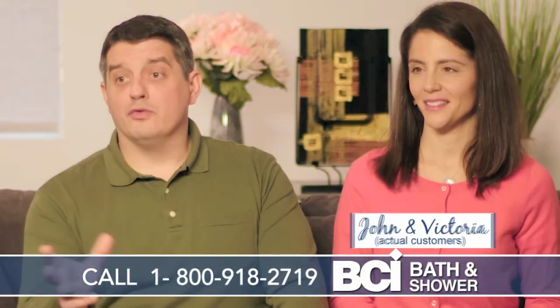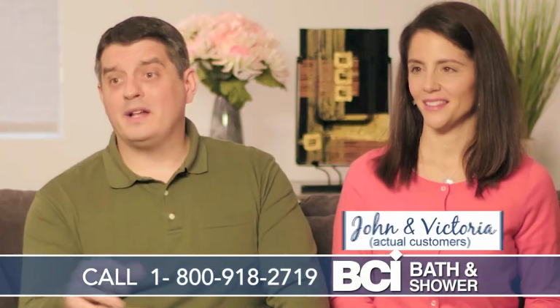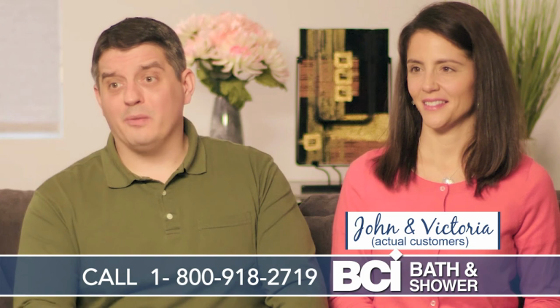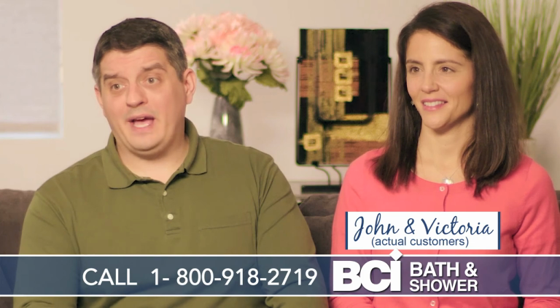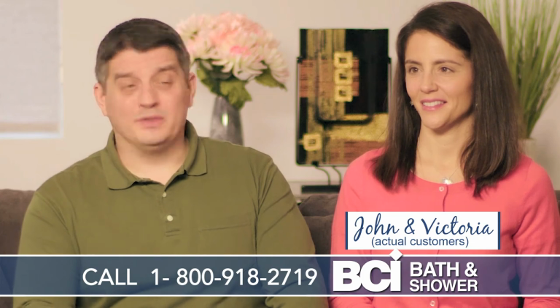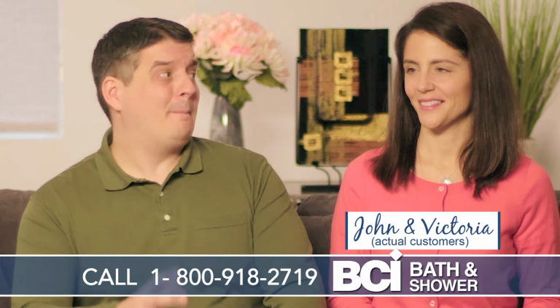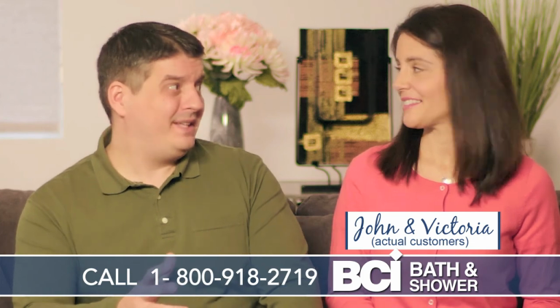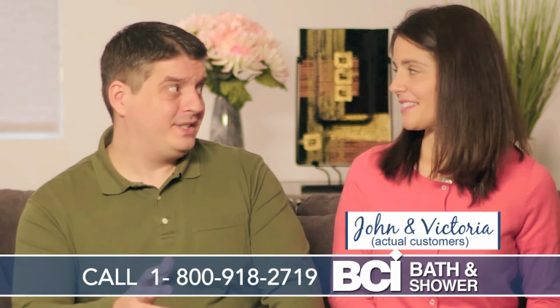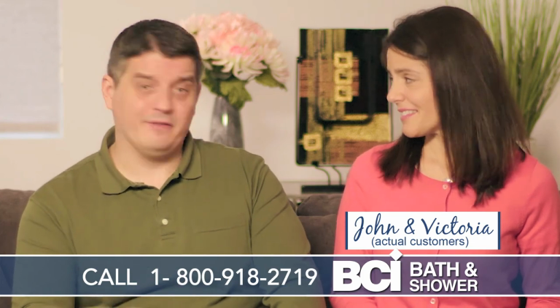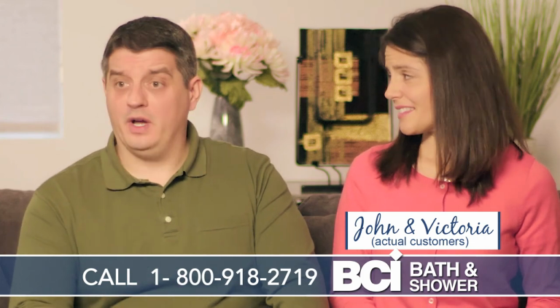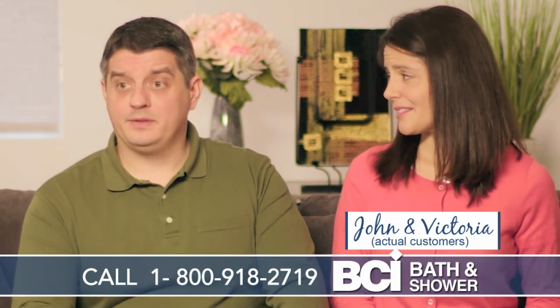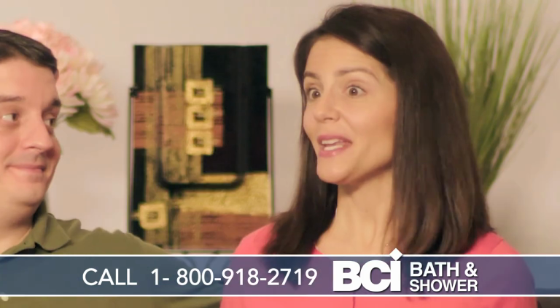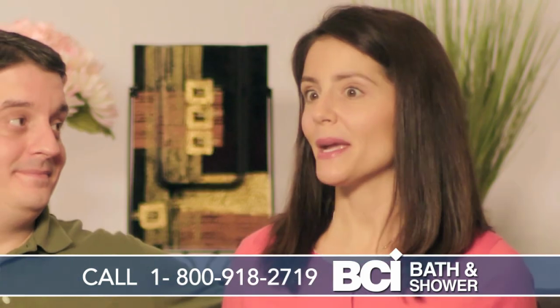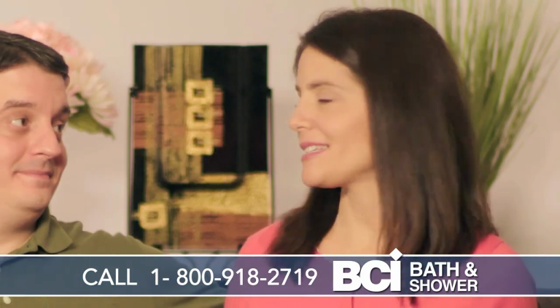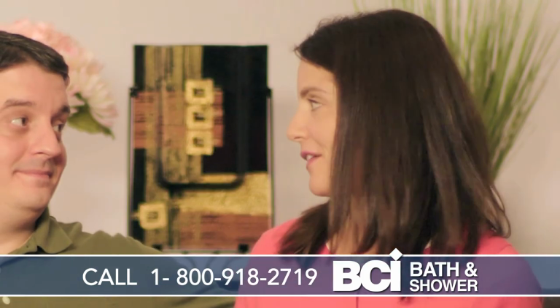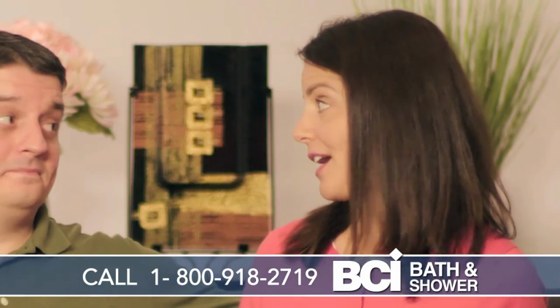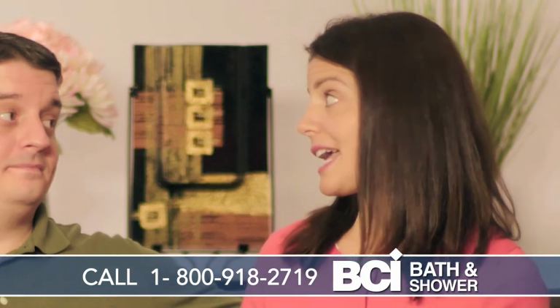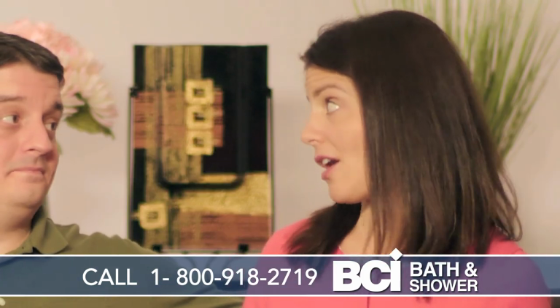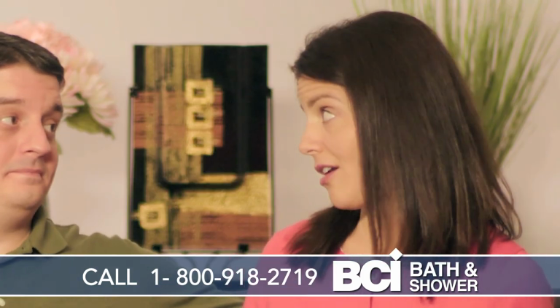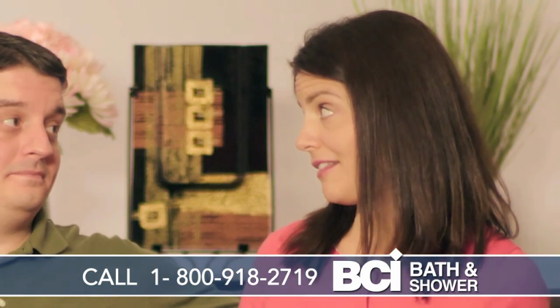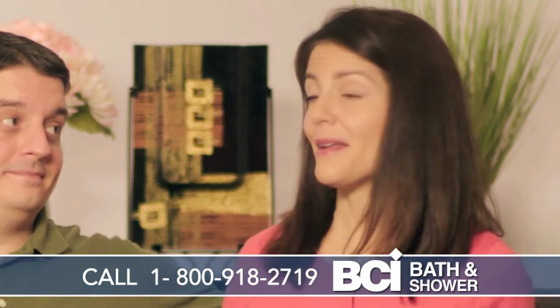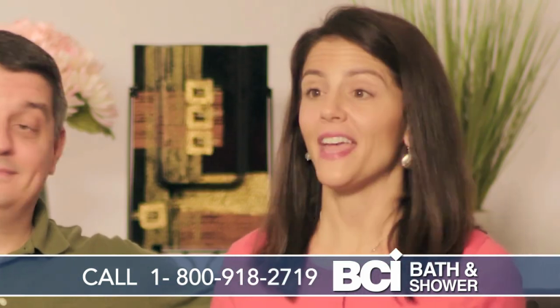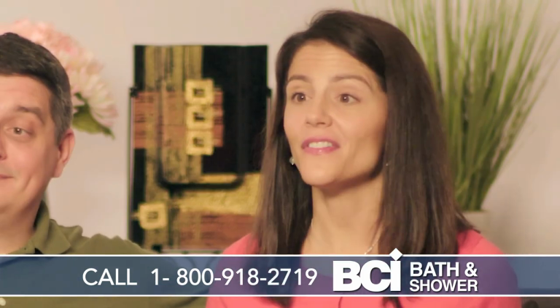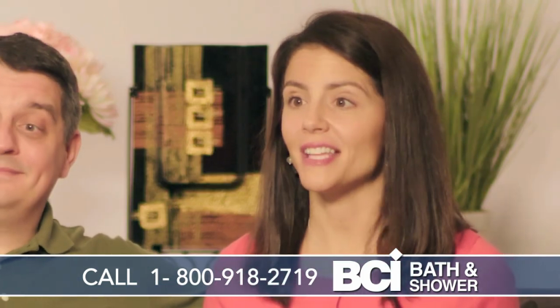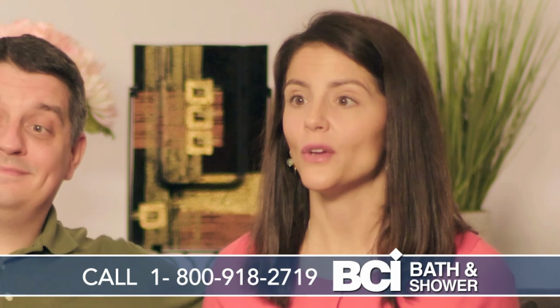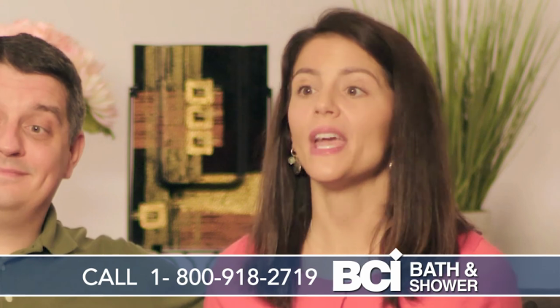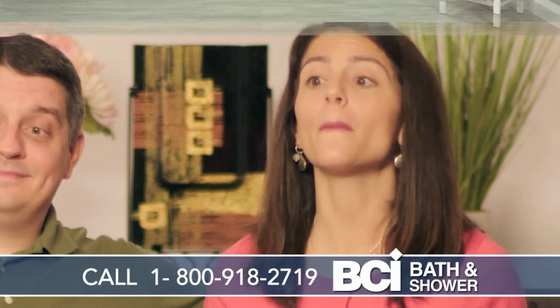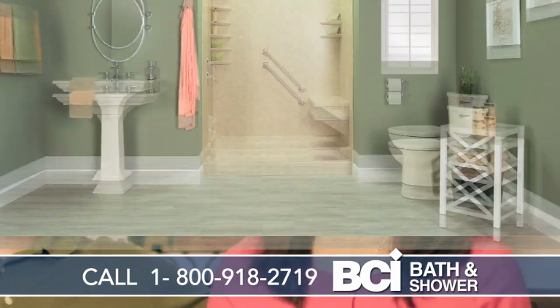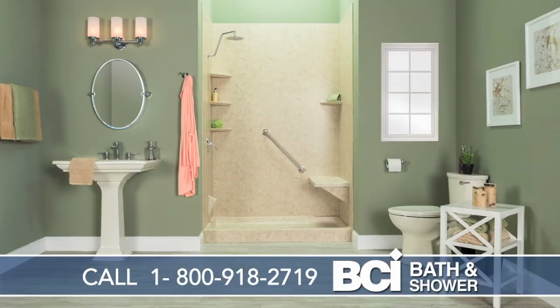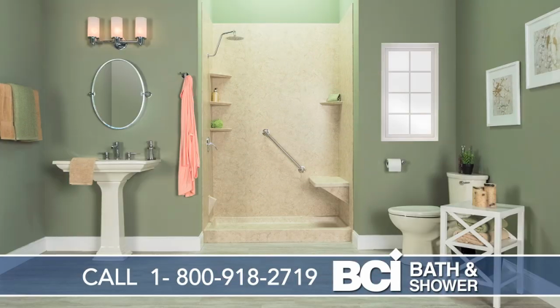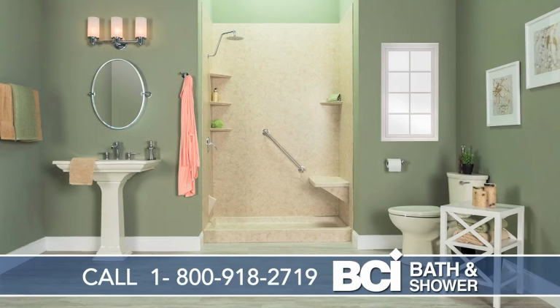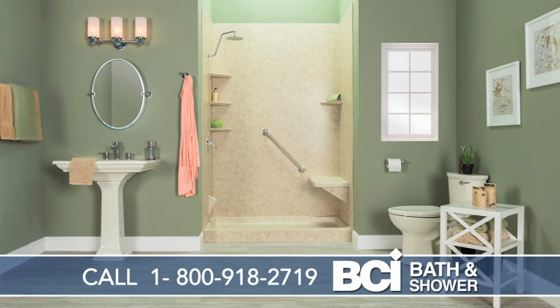Remodeling our bathroom was a big decision for us. They didn't make a mess out of our house at all, and at the end of the day we had a beautiful new bathroom.